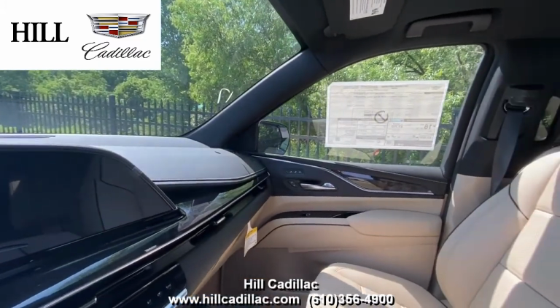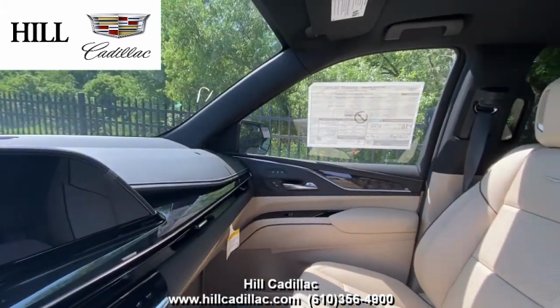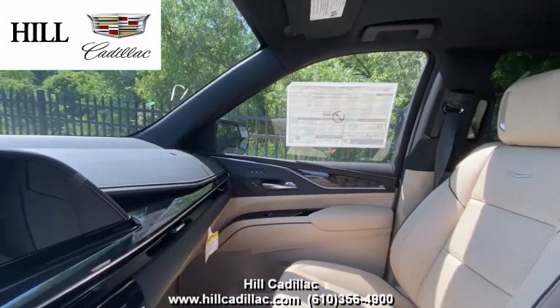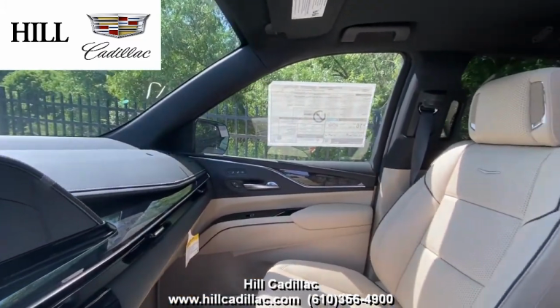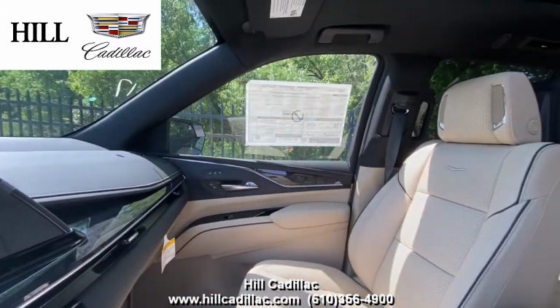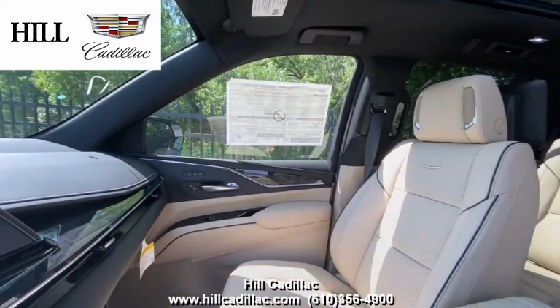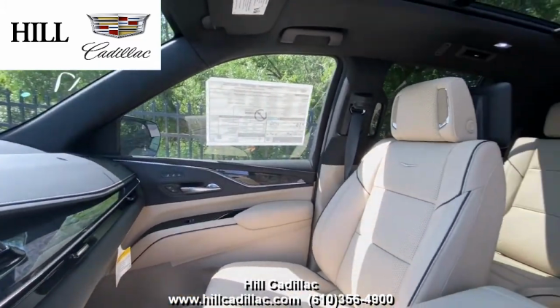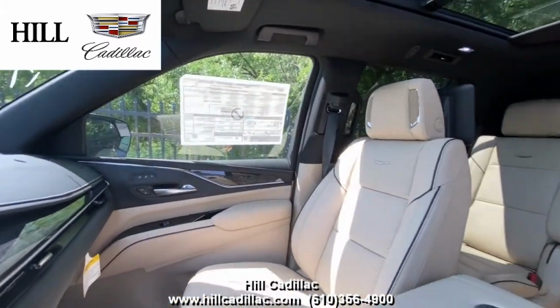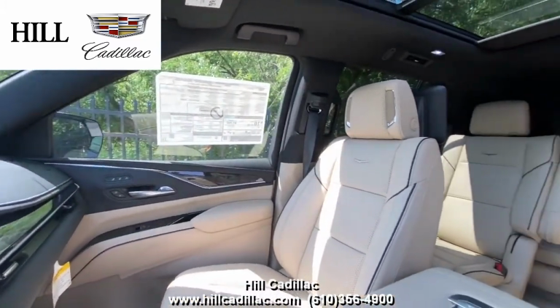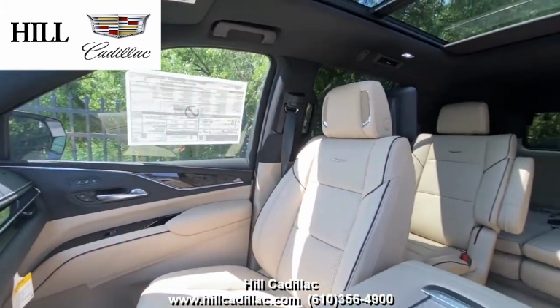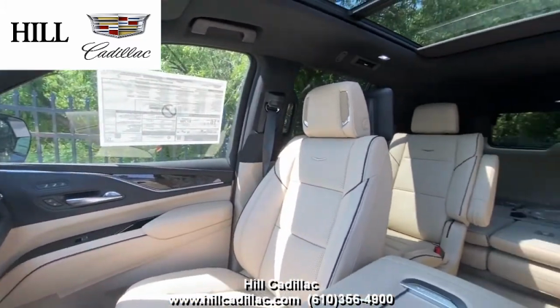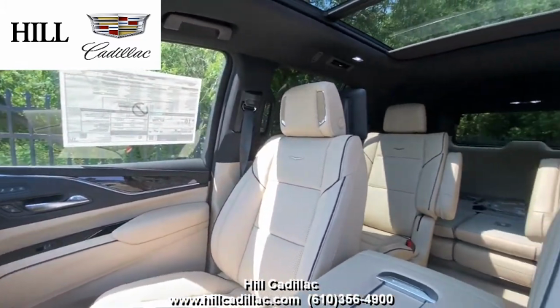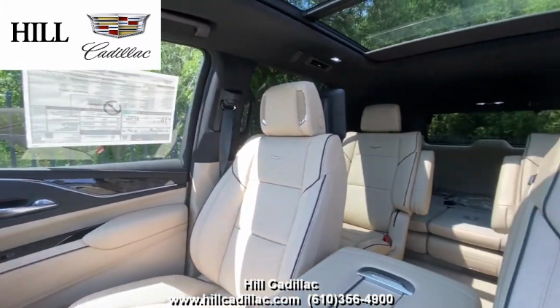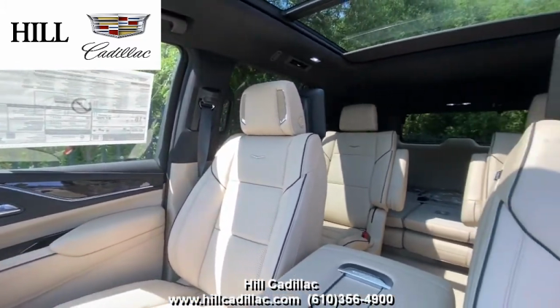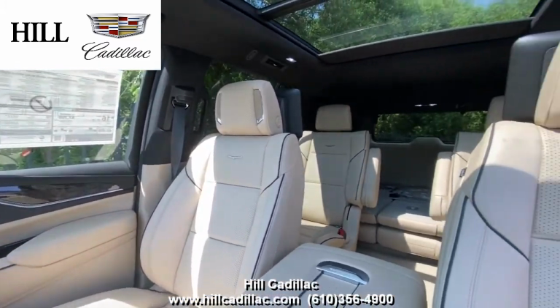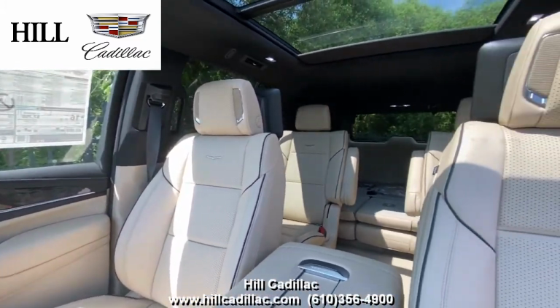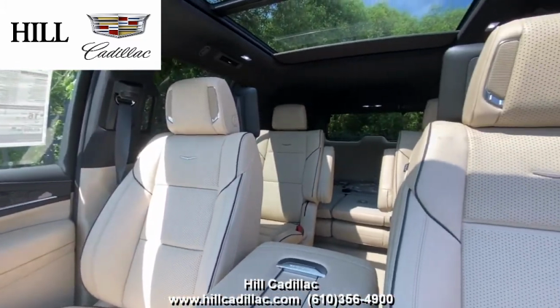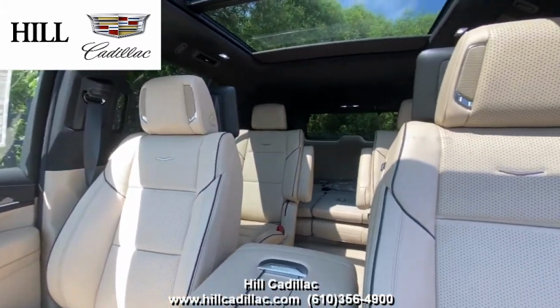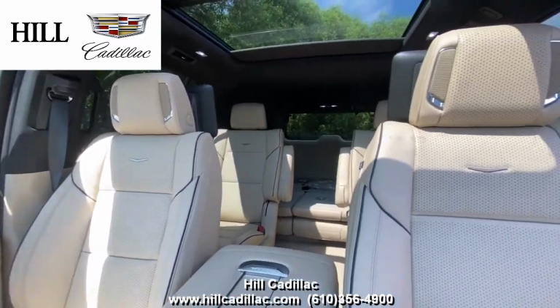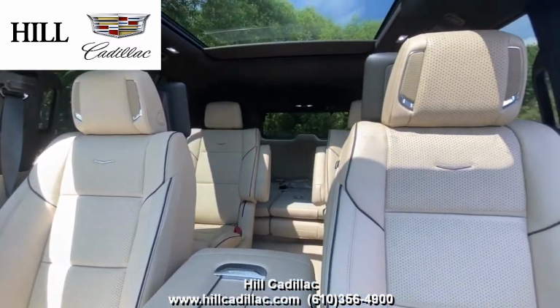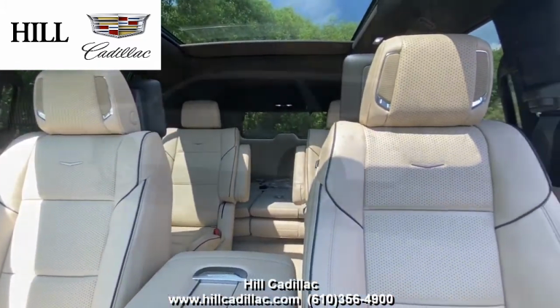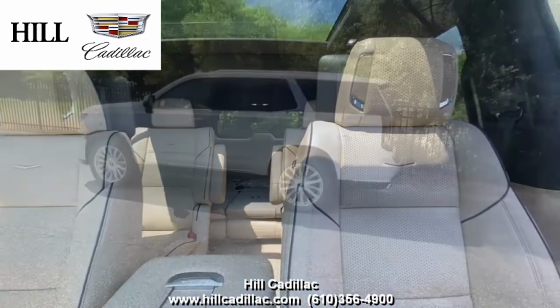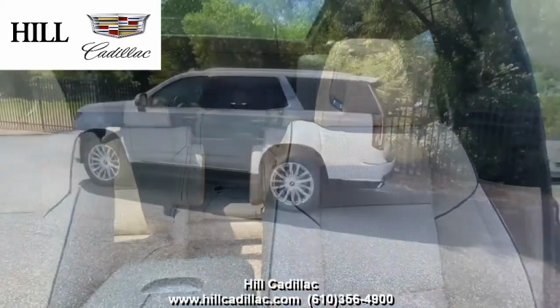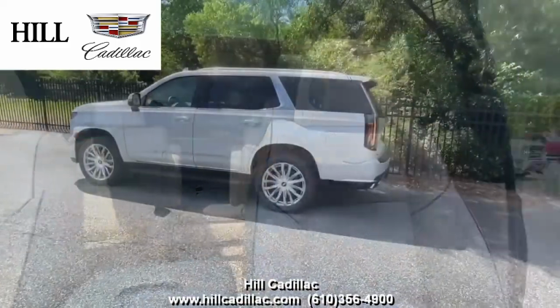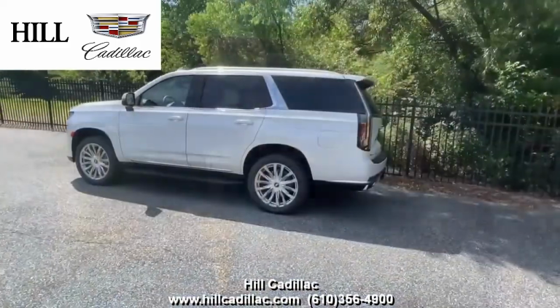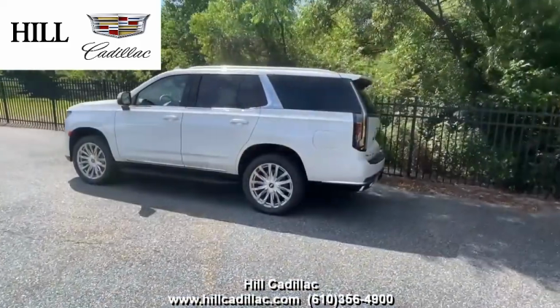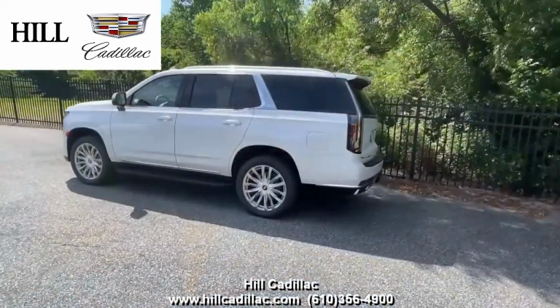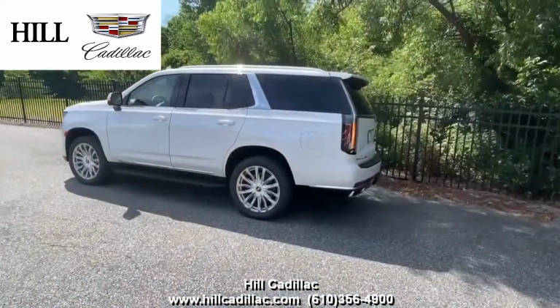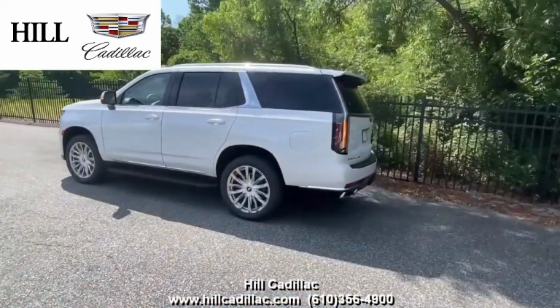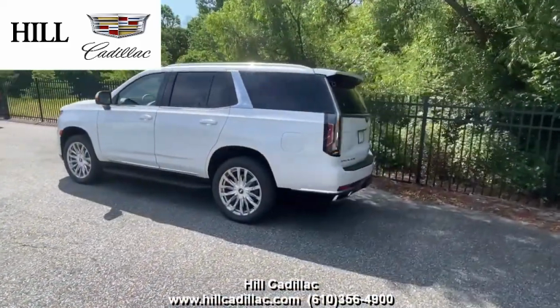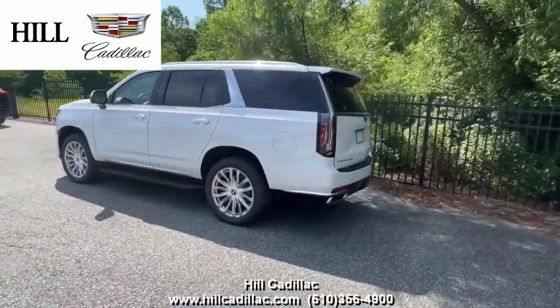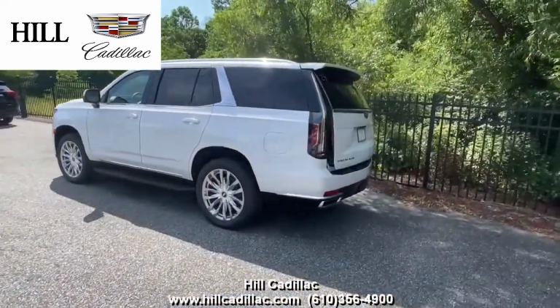This Escalade has side blind zone alert, lane keep assist, forward collision alert, a safety alert seat, and a lot more to keep you confident on the road.